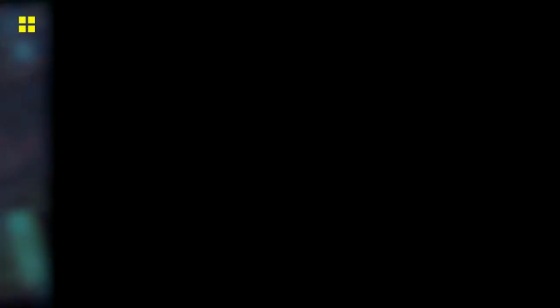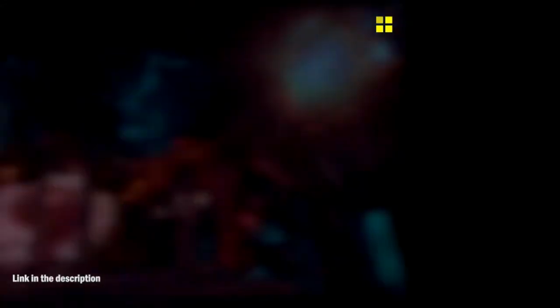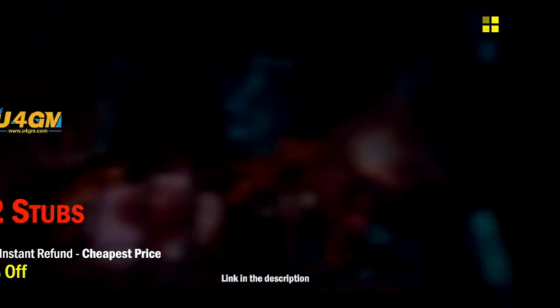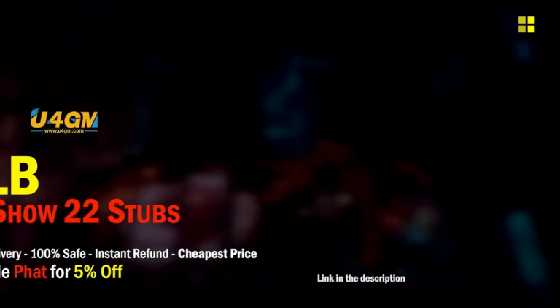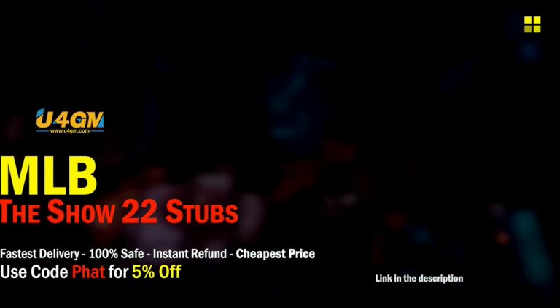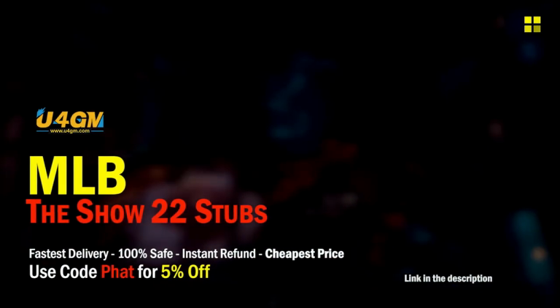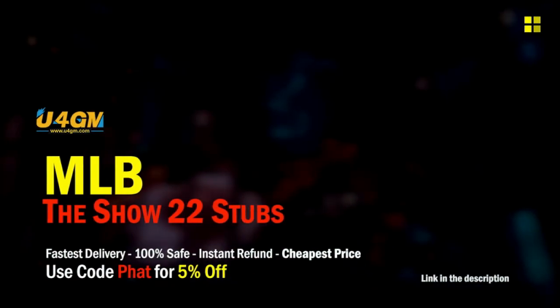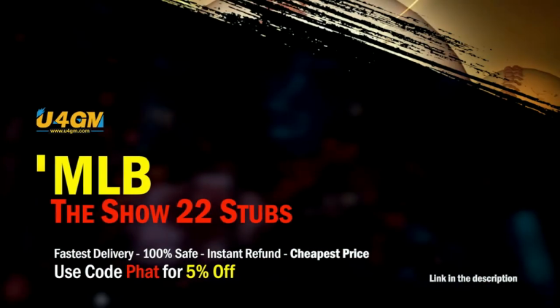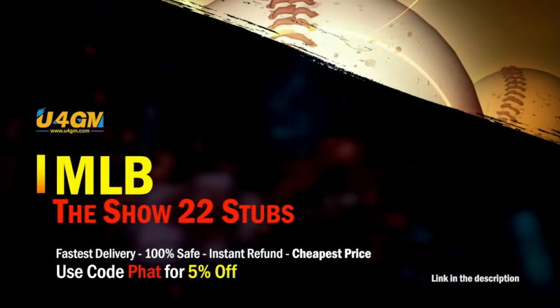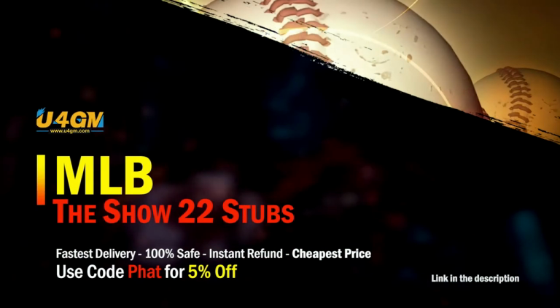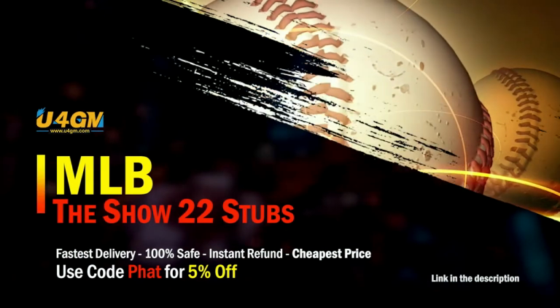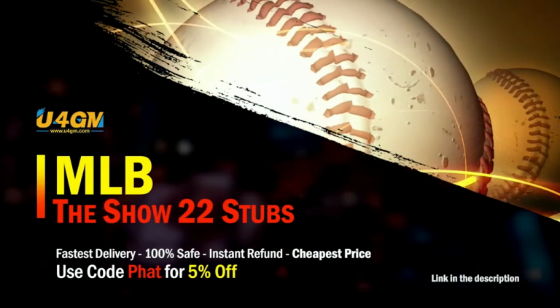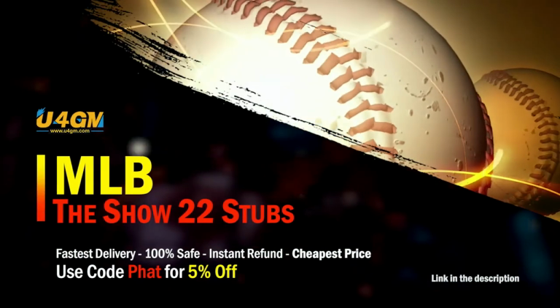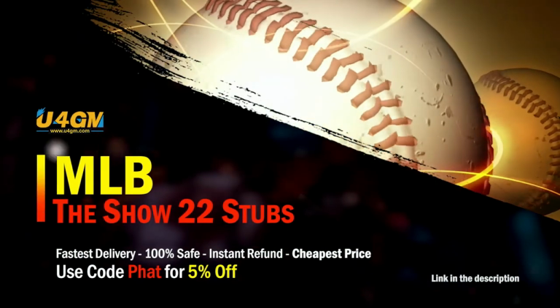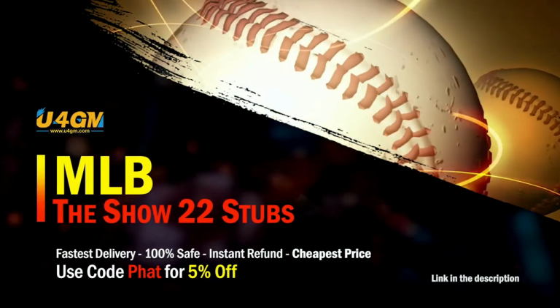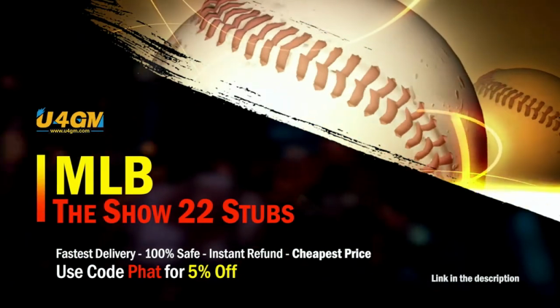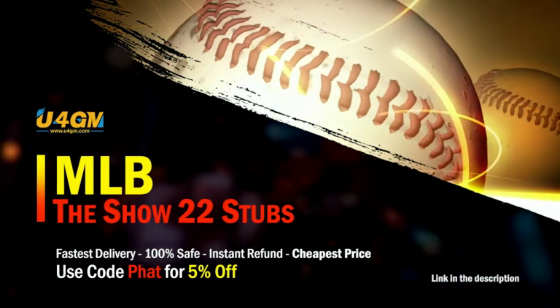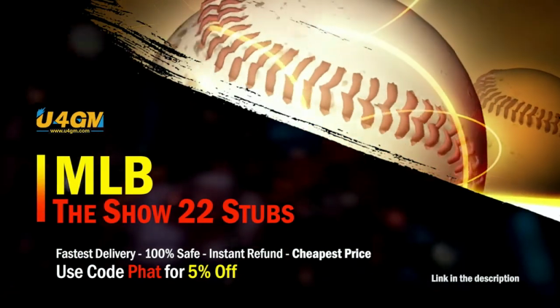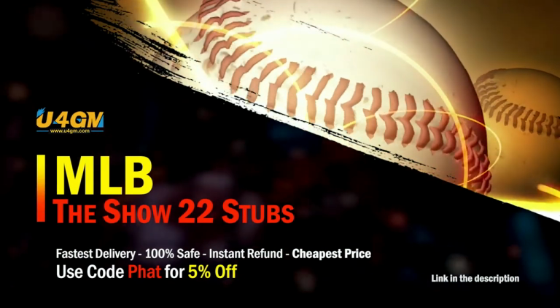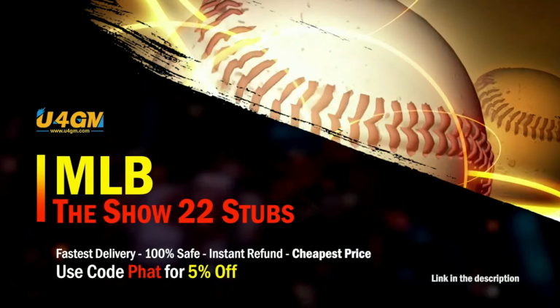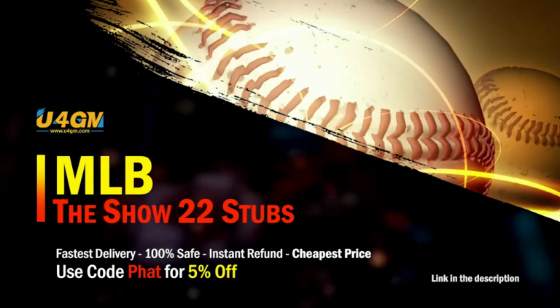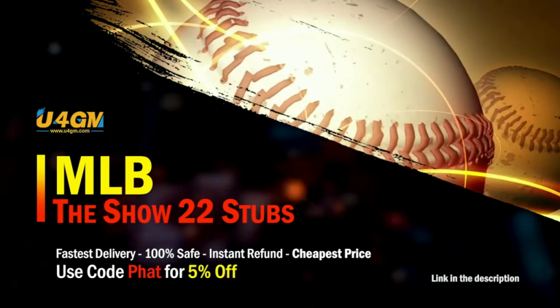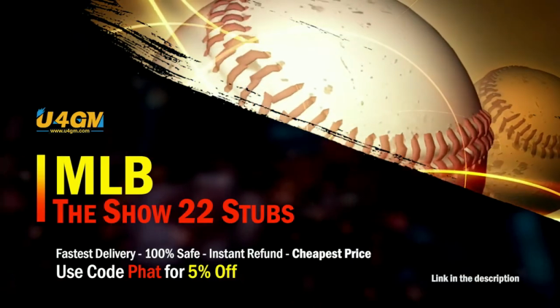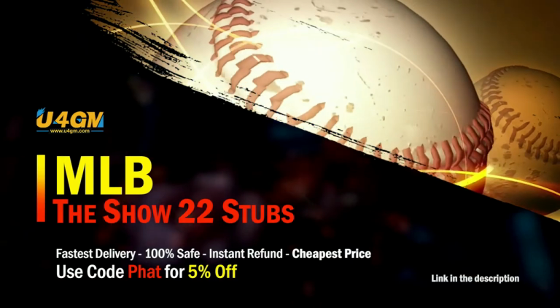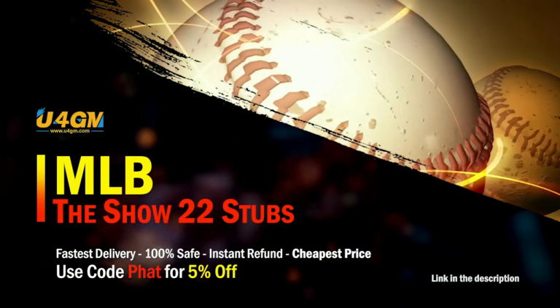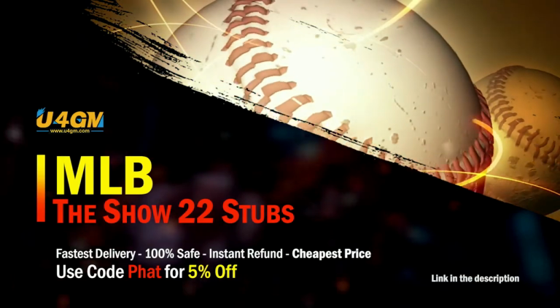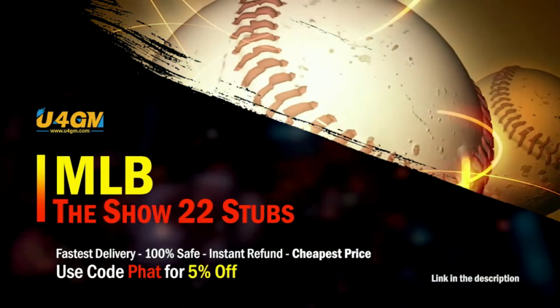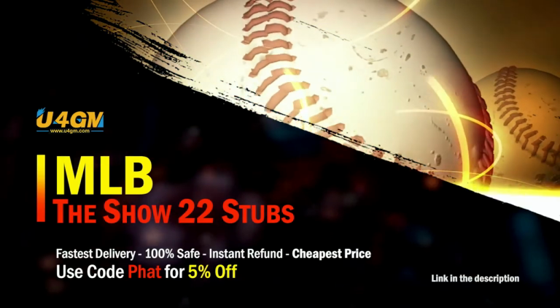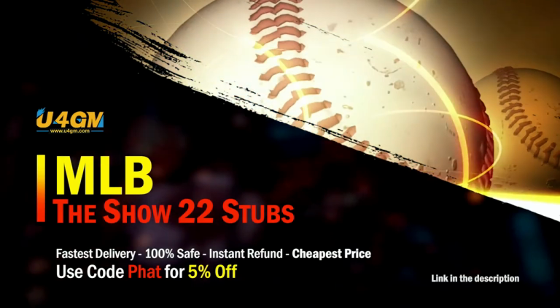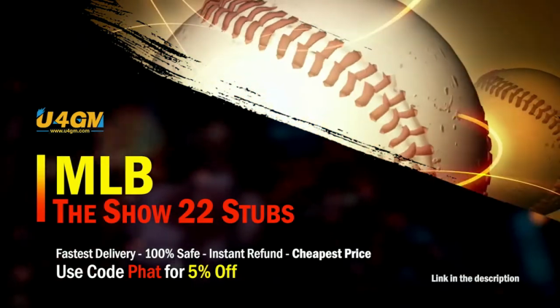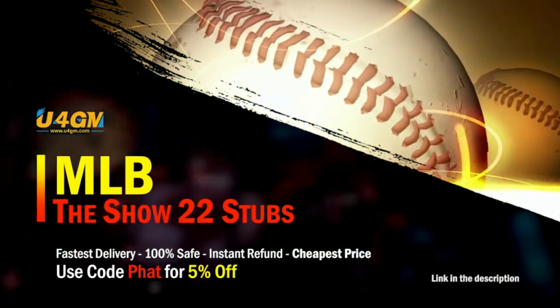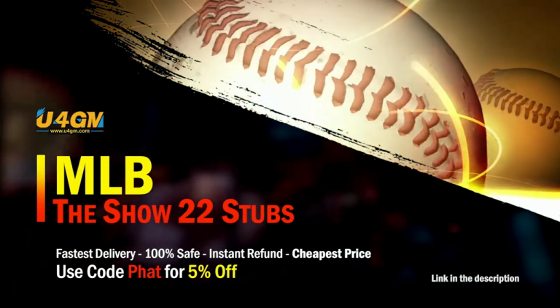If you want to complete every collection super fast, head over to my sponsor and use code FAT for 5% off your order. Super fast and reliable.